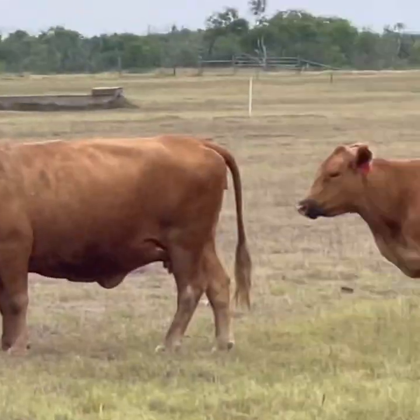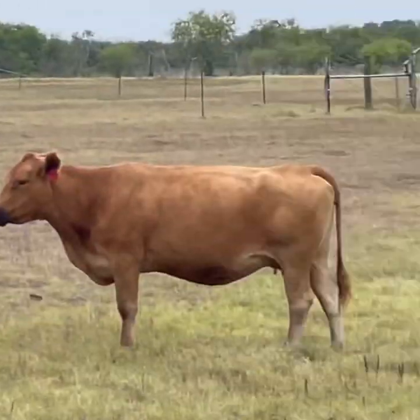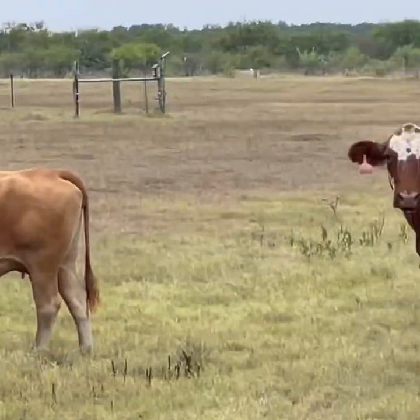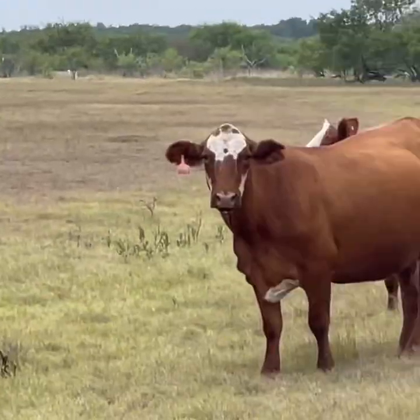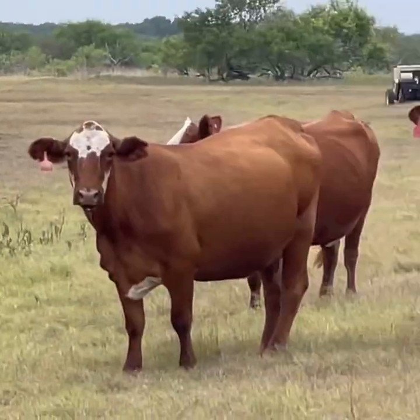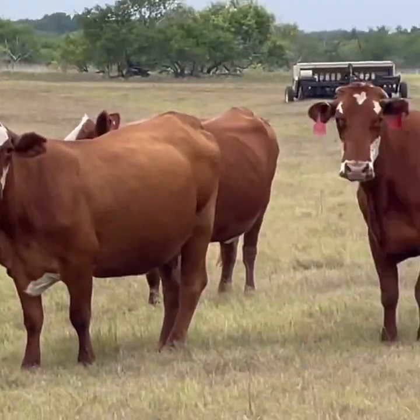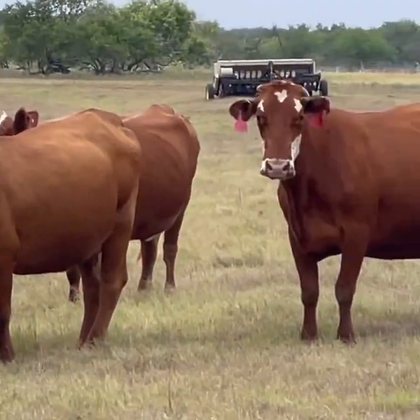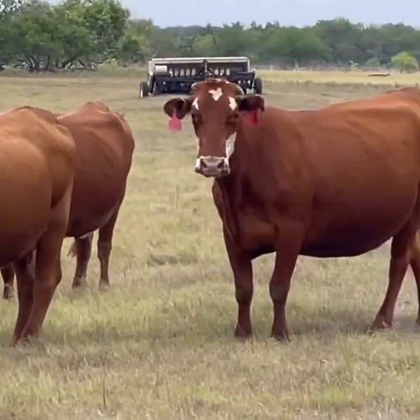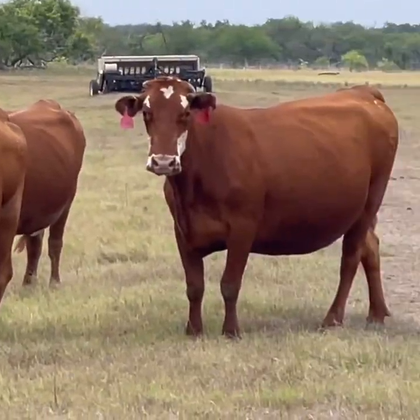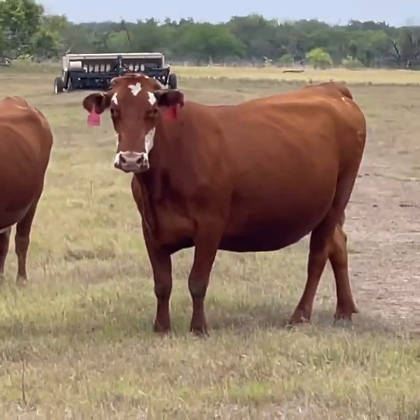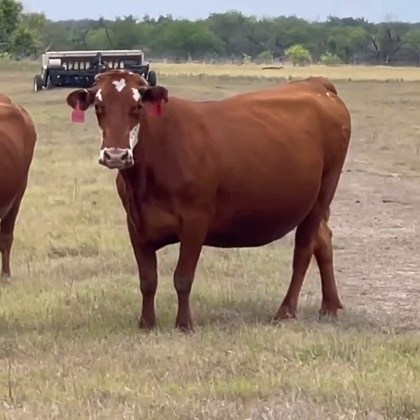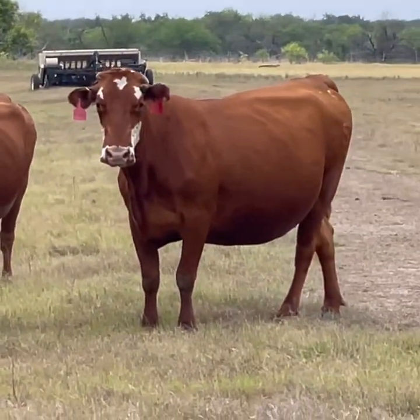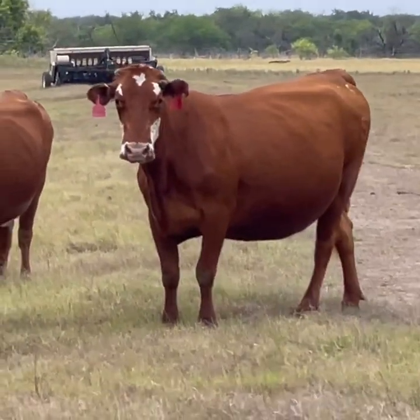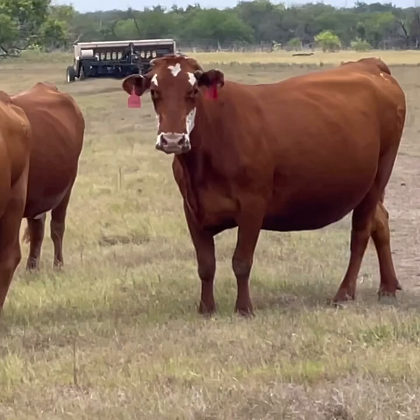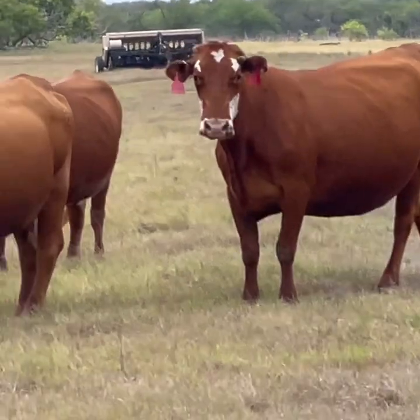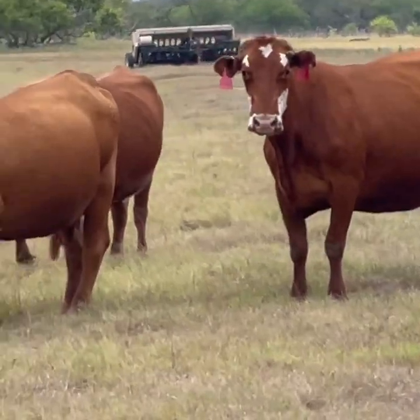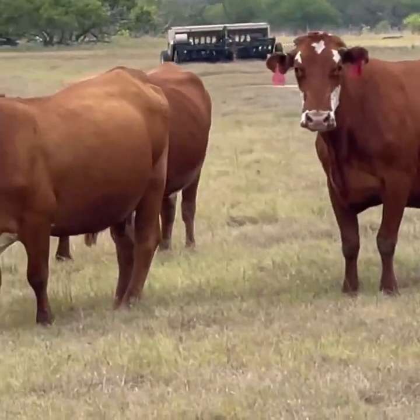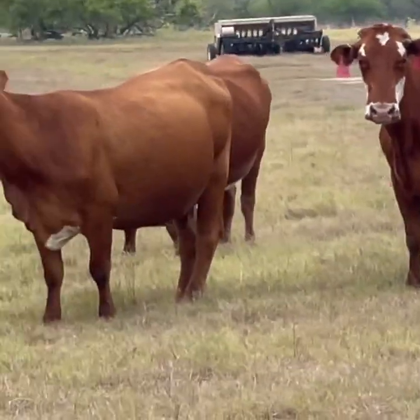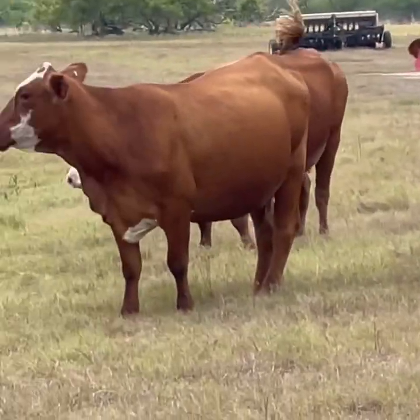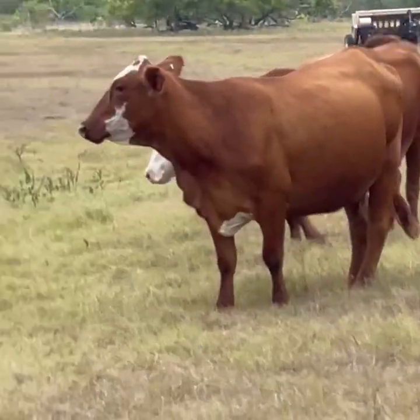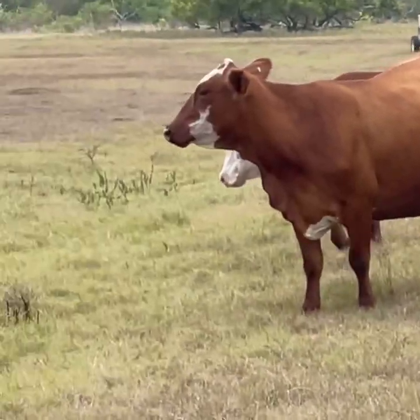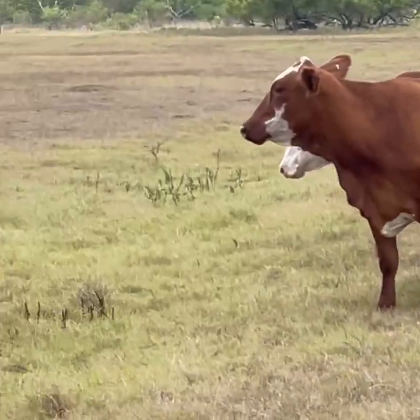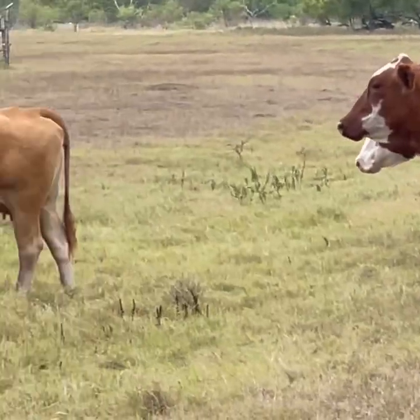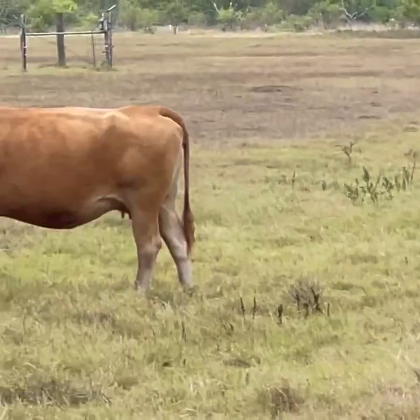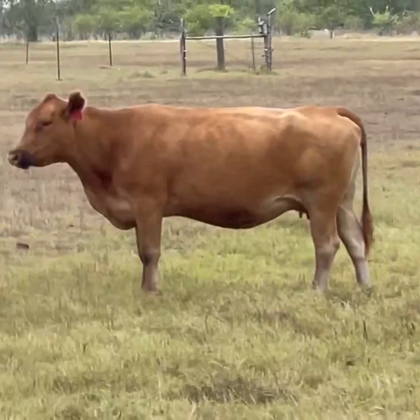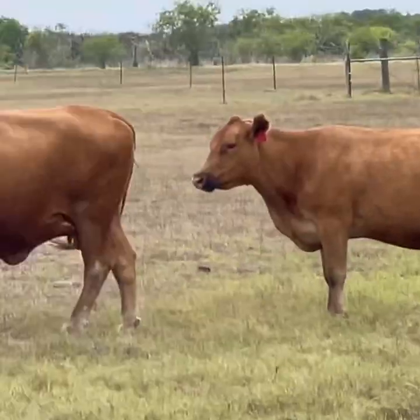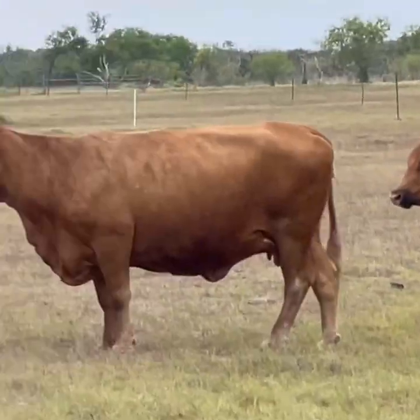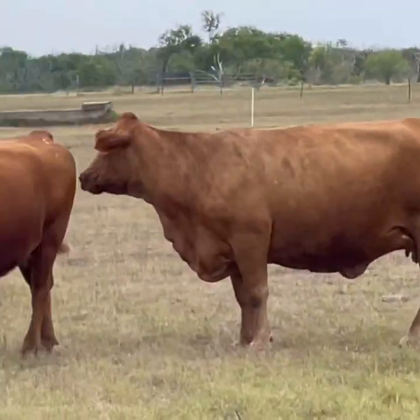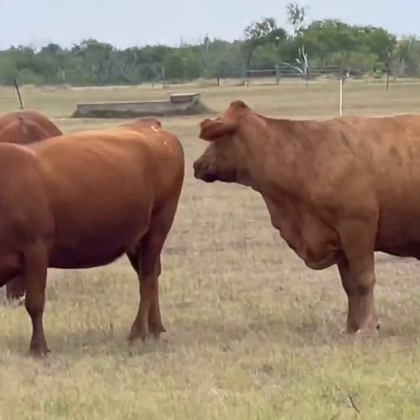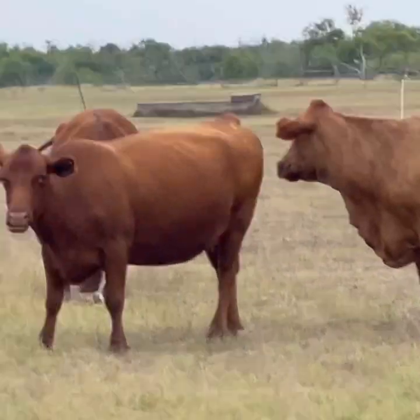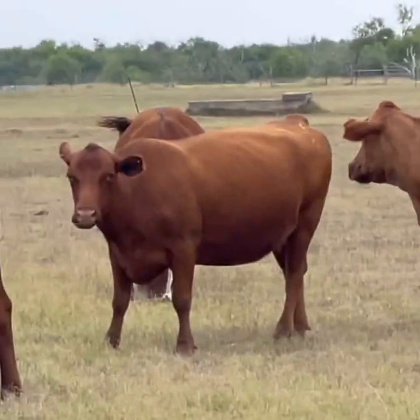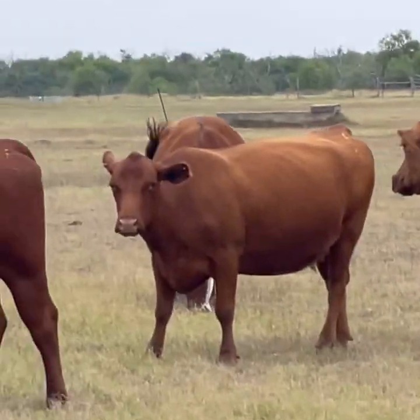You will love the Brahman calves they're pregnant with. Enjoy the fine cattle, call me. Thanks, bye.